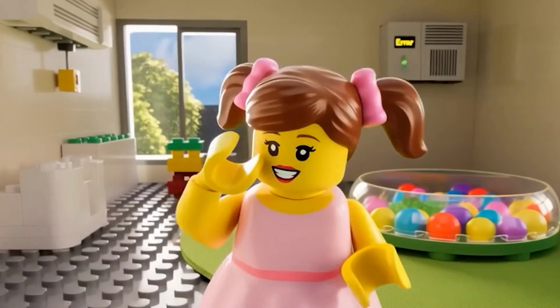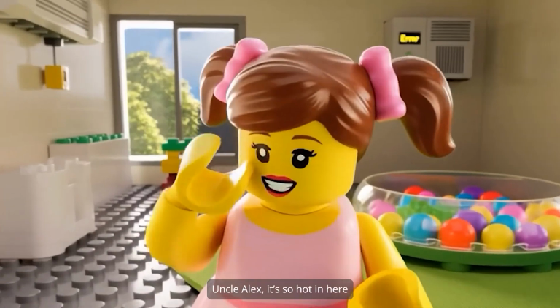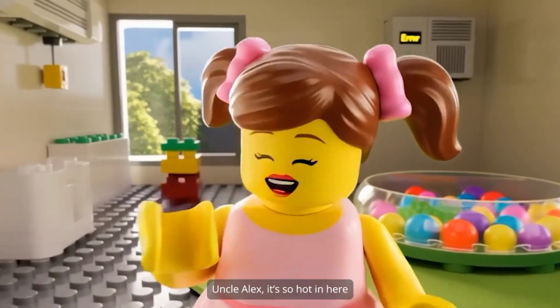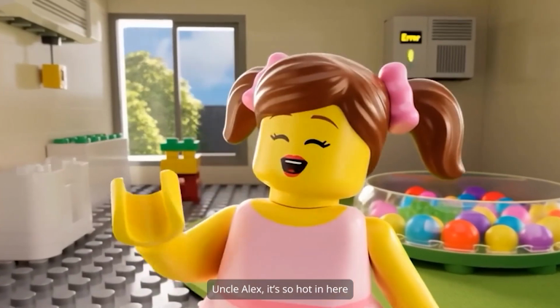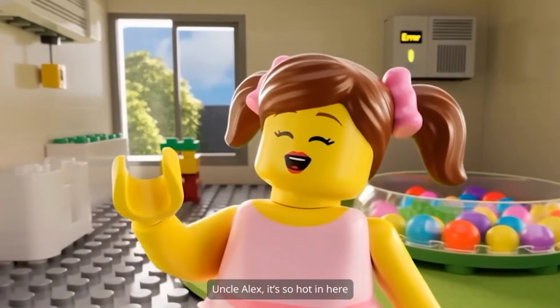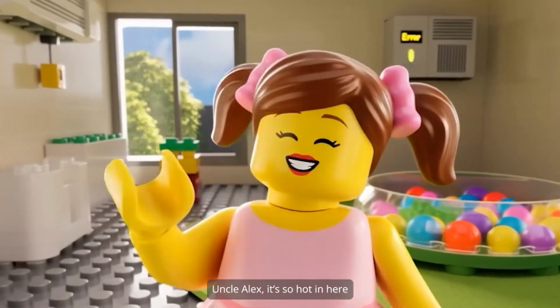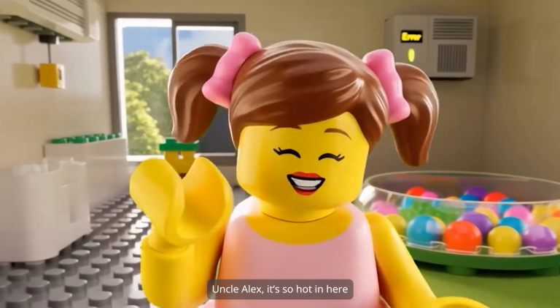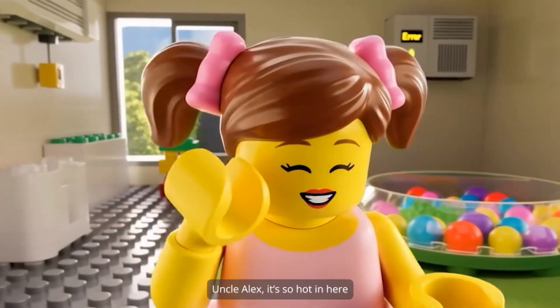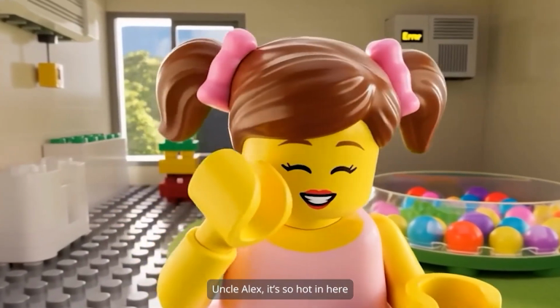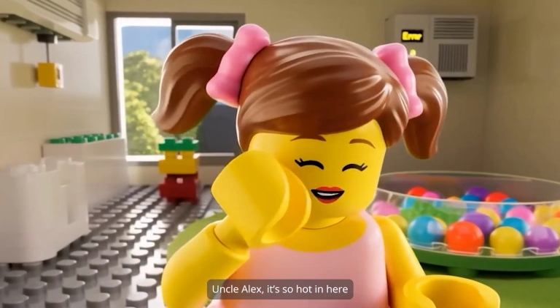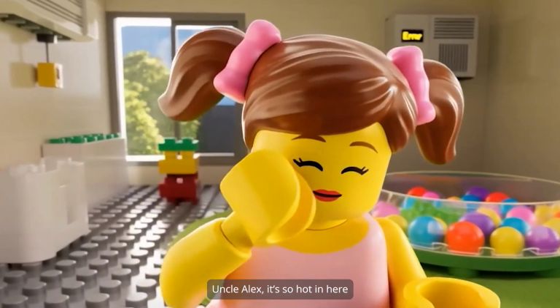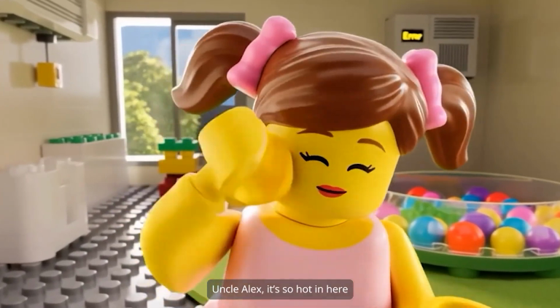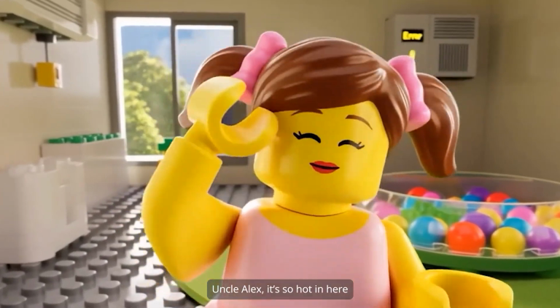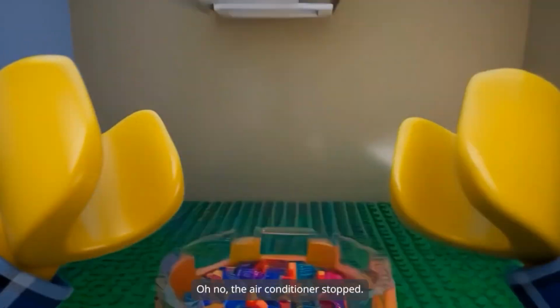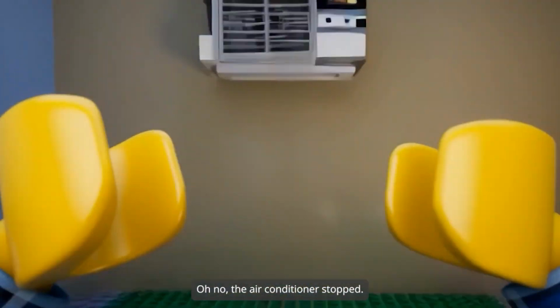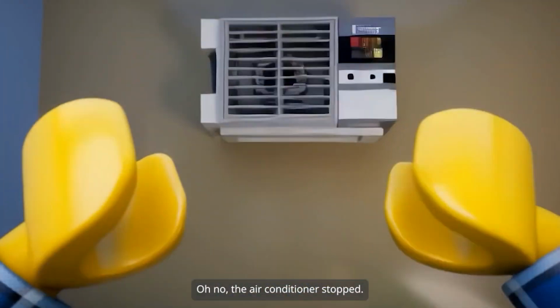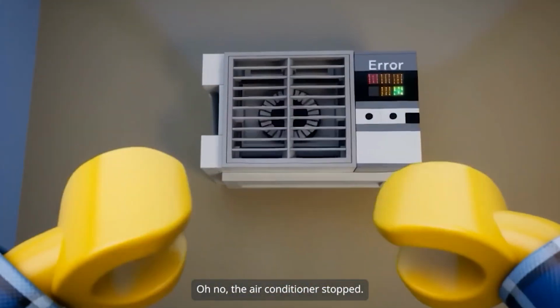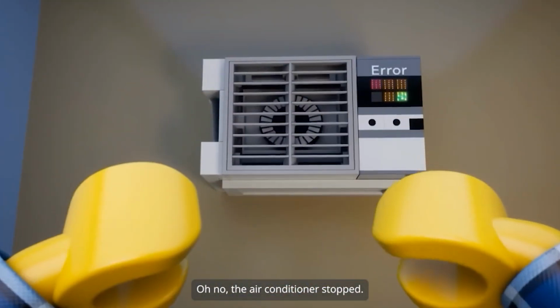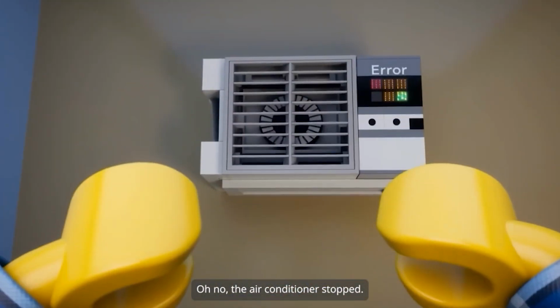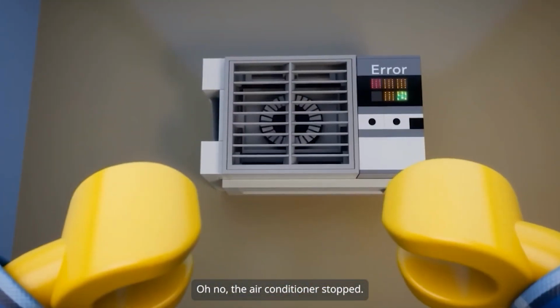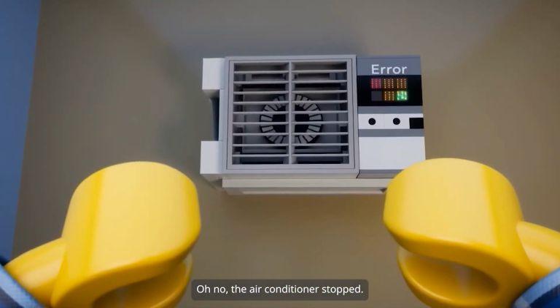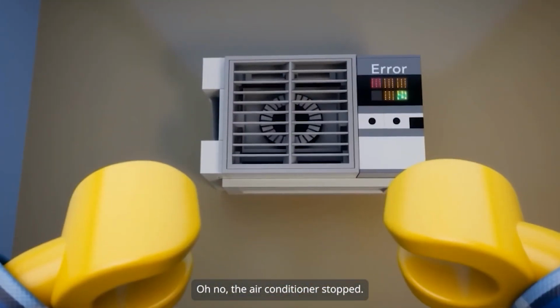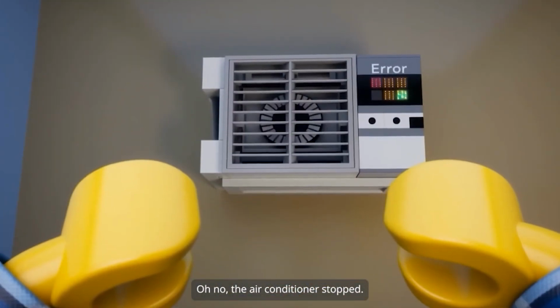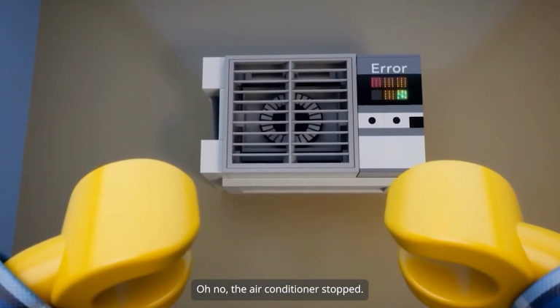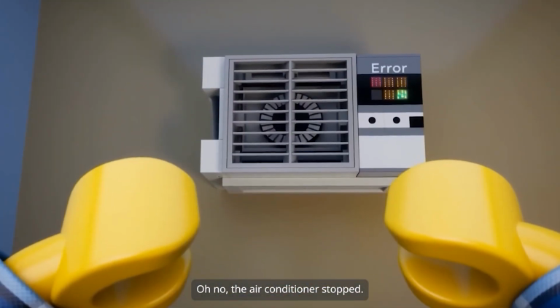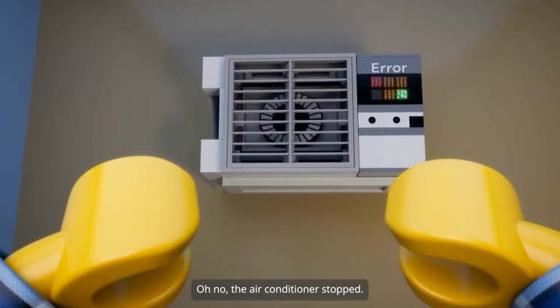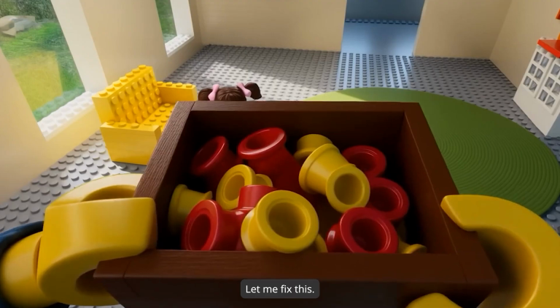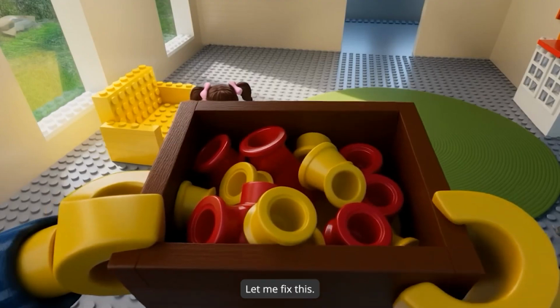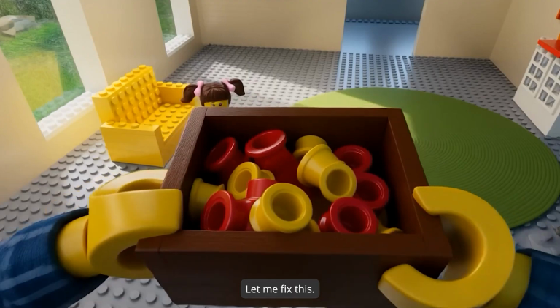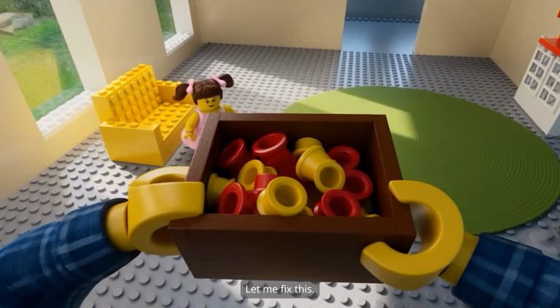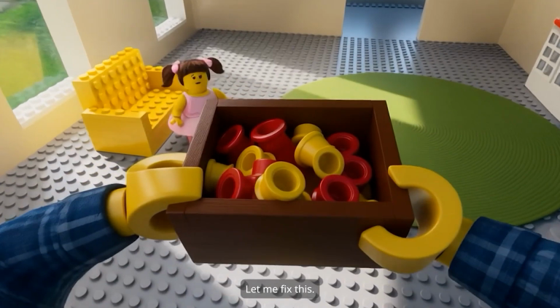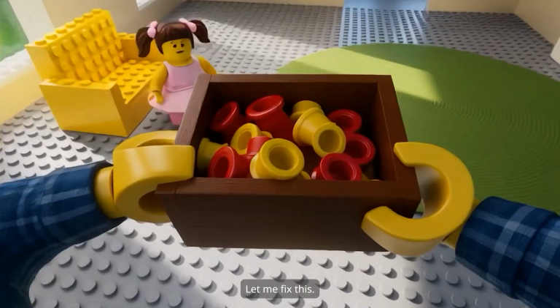Uncle Alex, it's so hot in here. Oh no. The air conditioner stopped. Let me fix this.